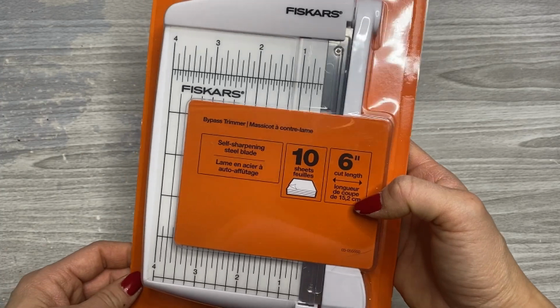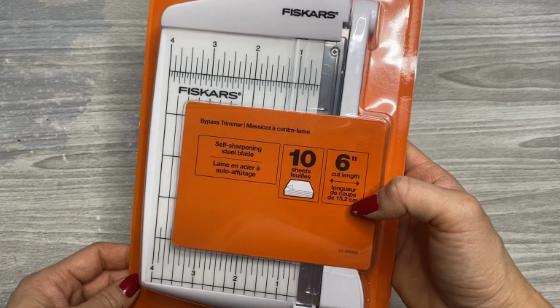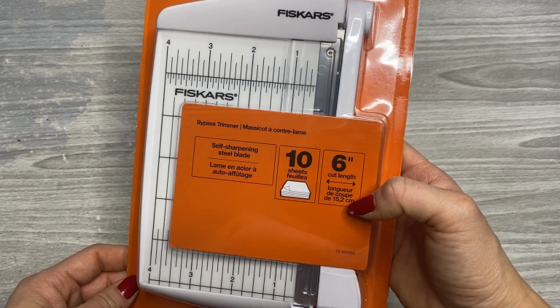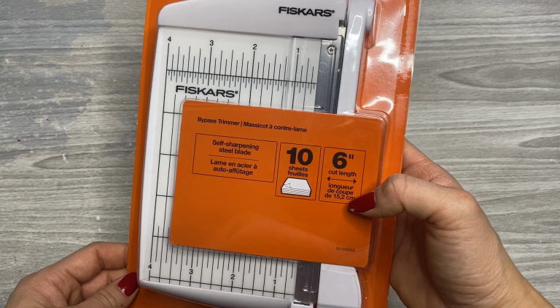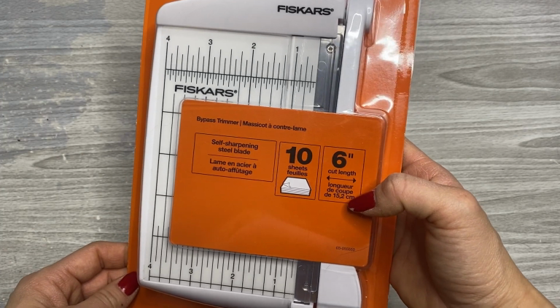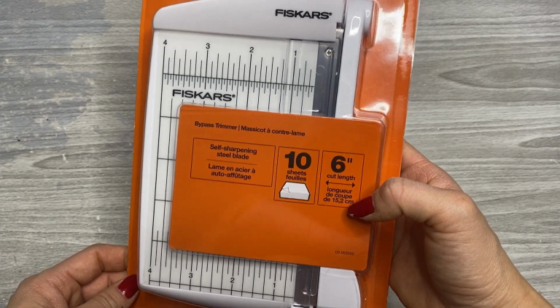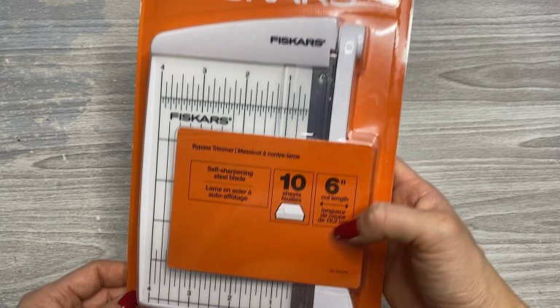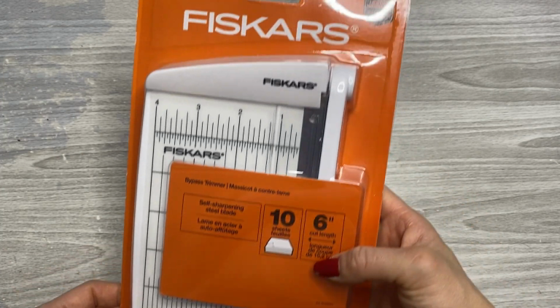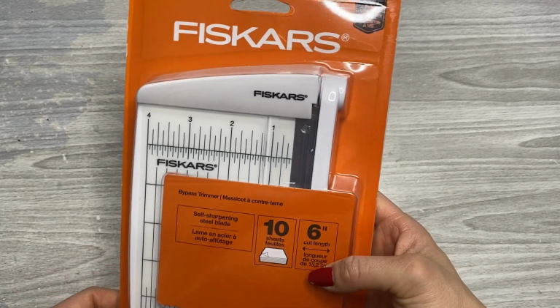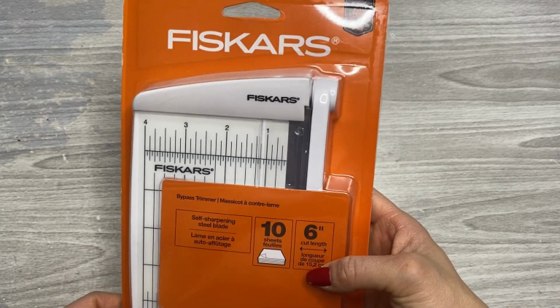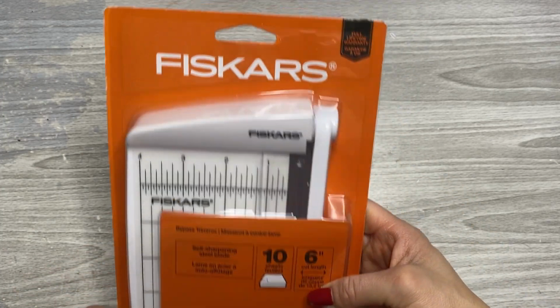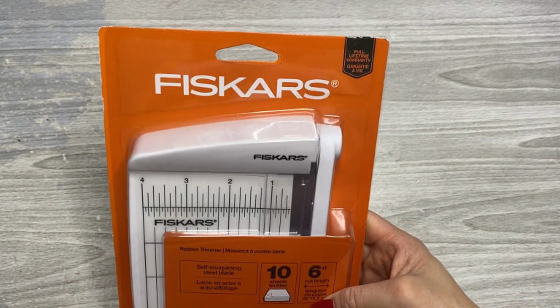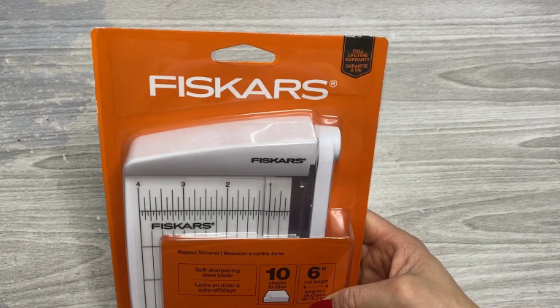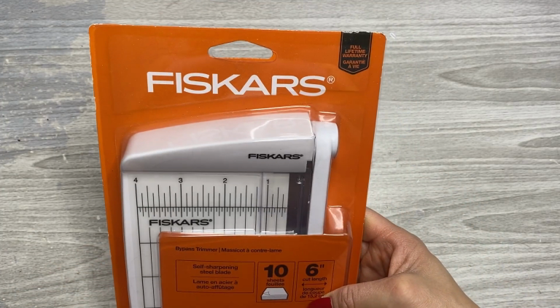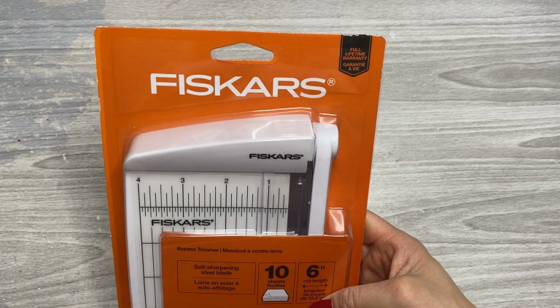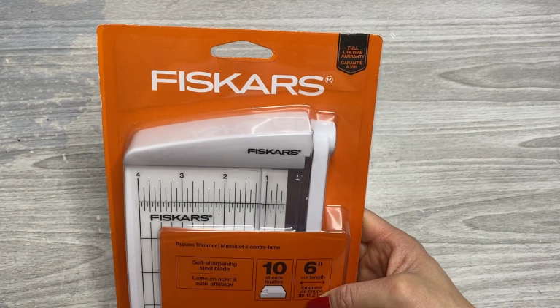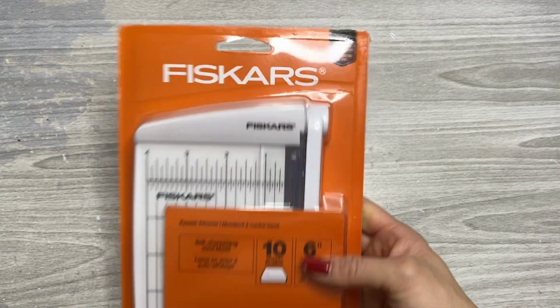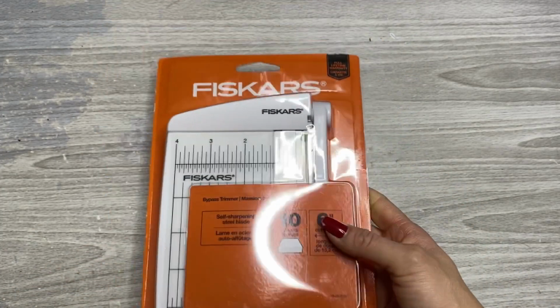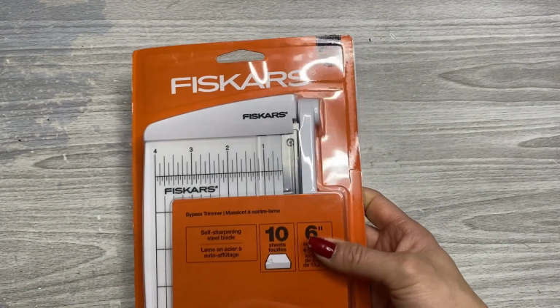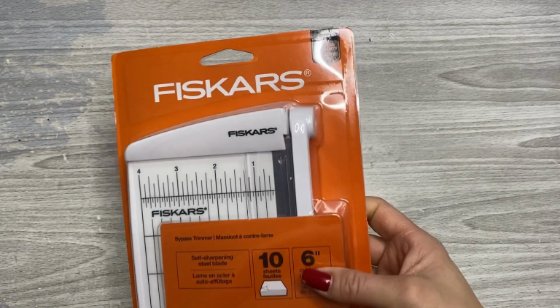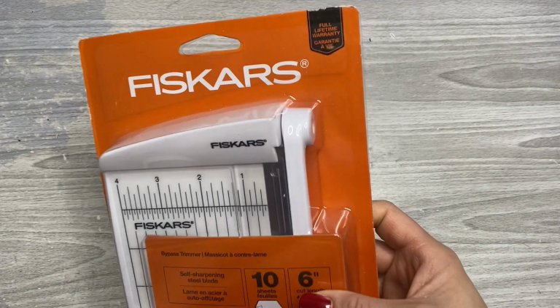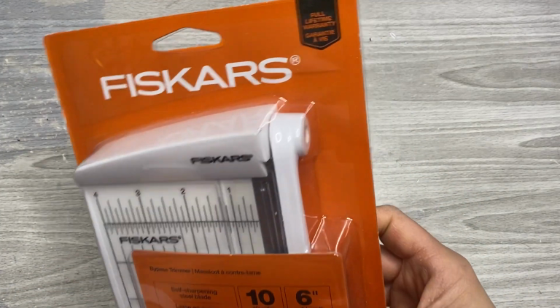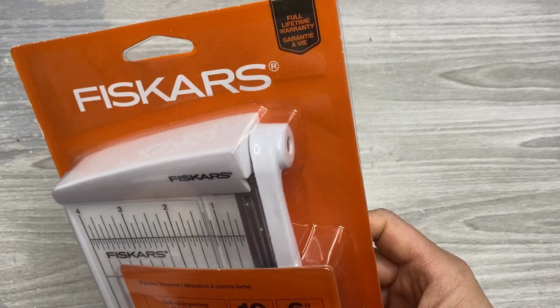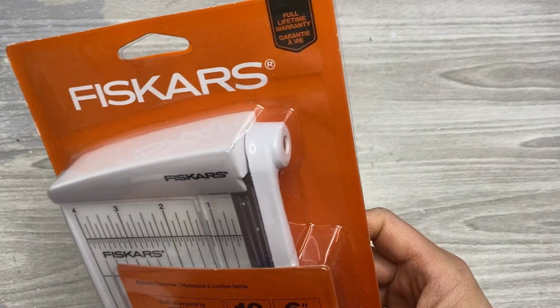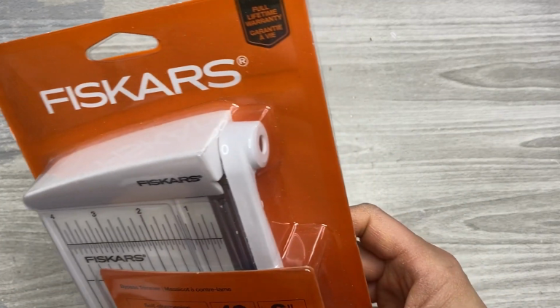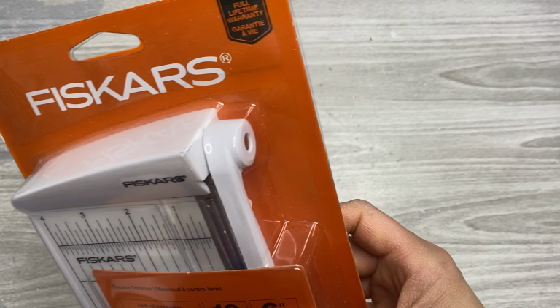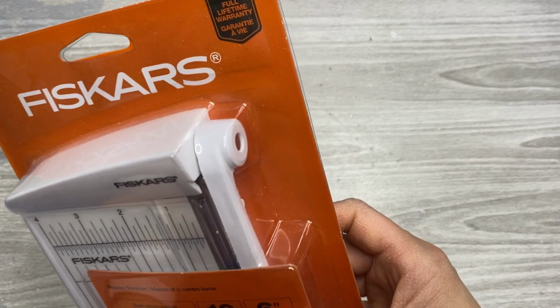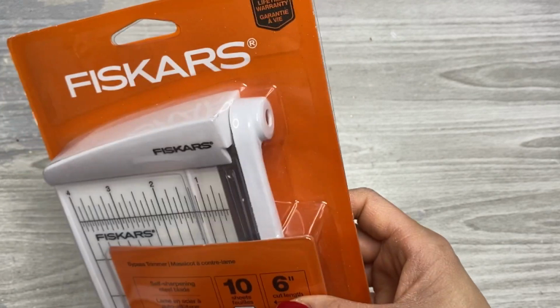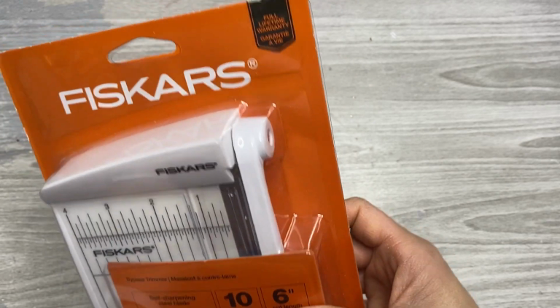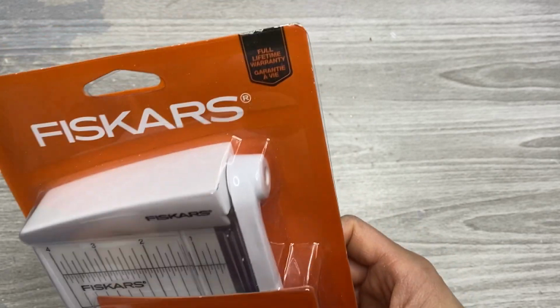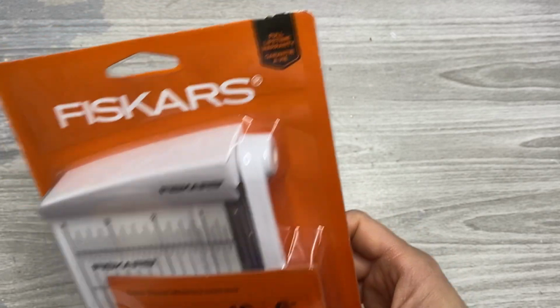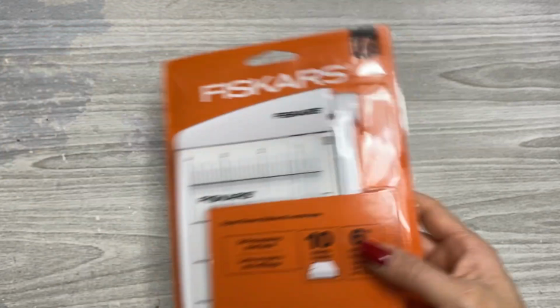It can cut through 10 sheets at a time, which is kind of exciting. And it has a full lifetime warranty.